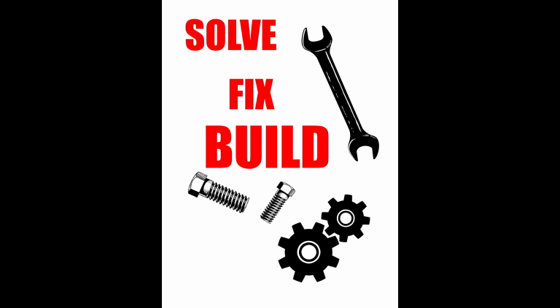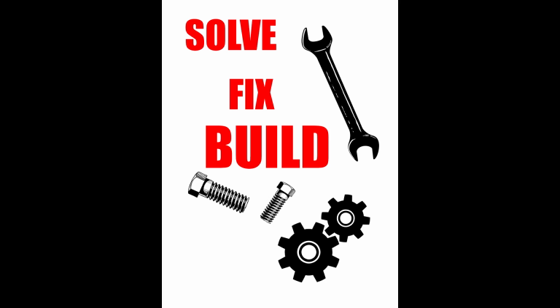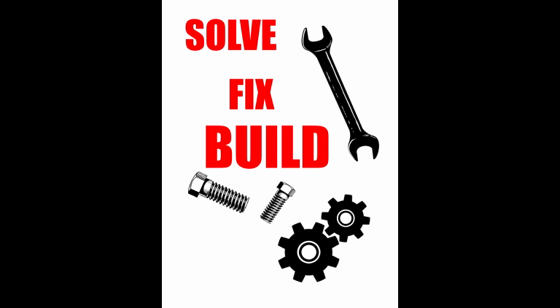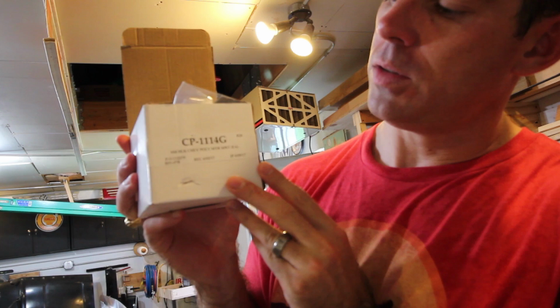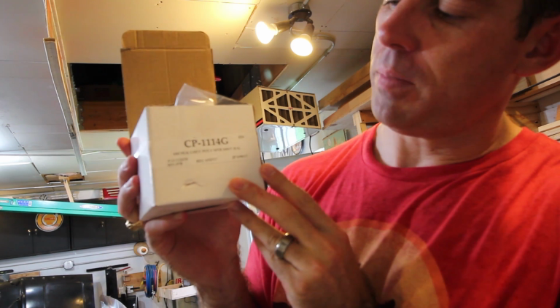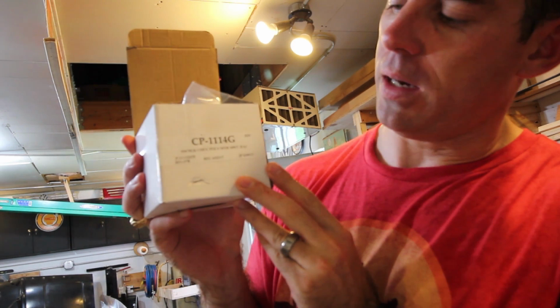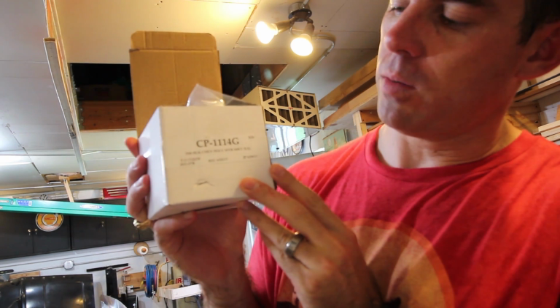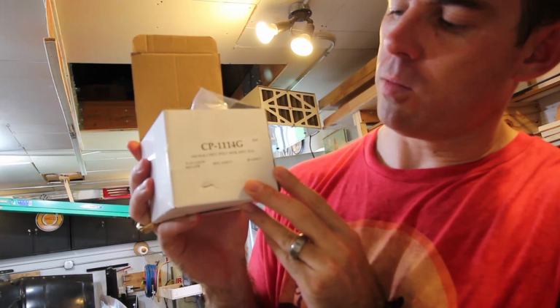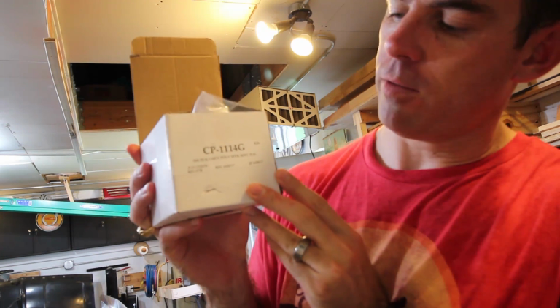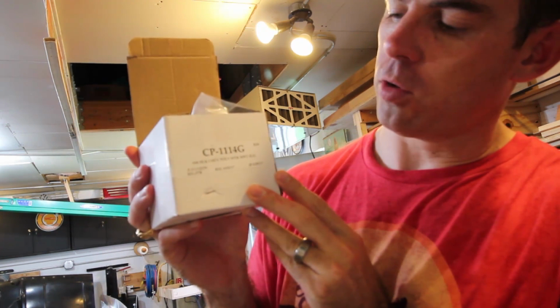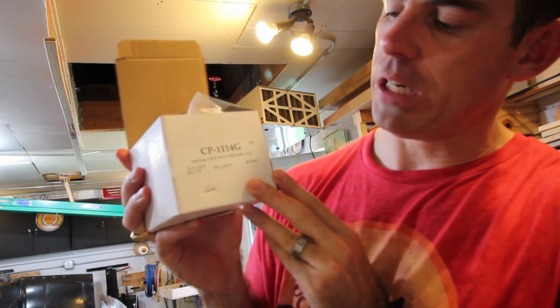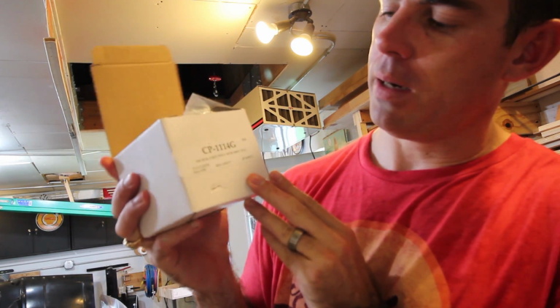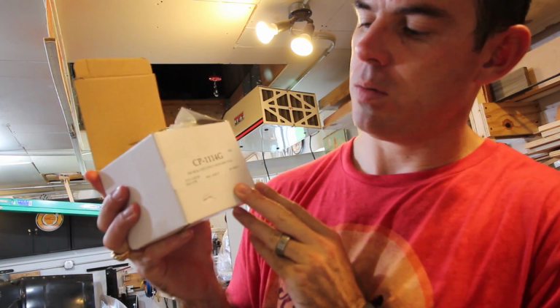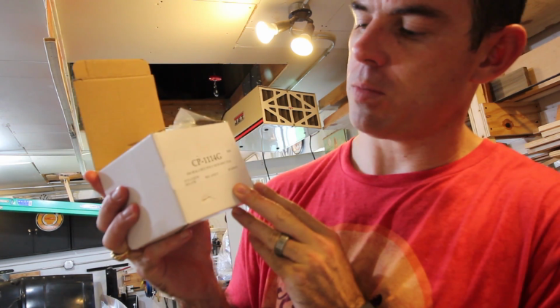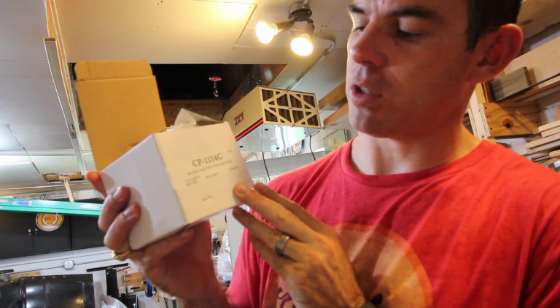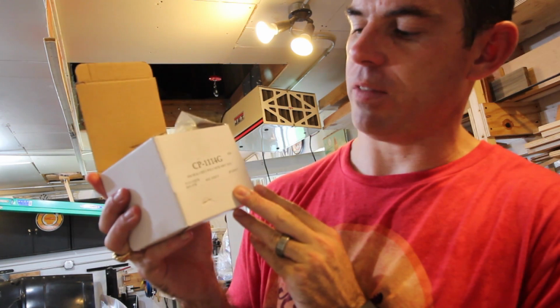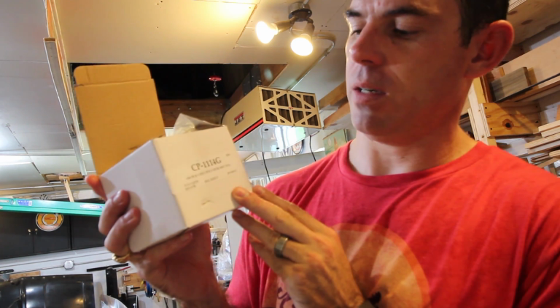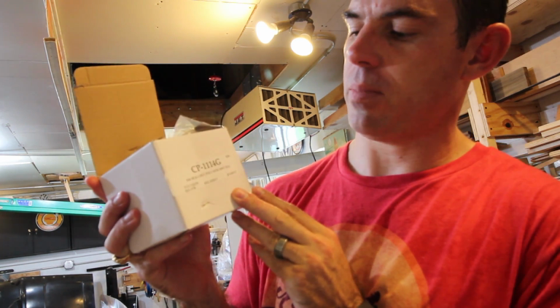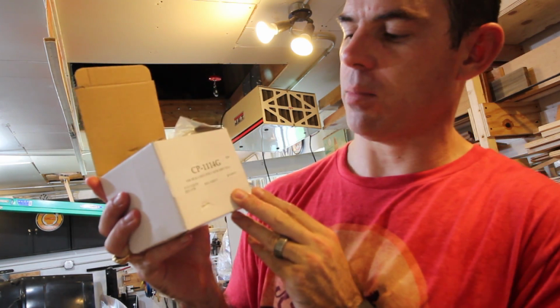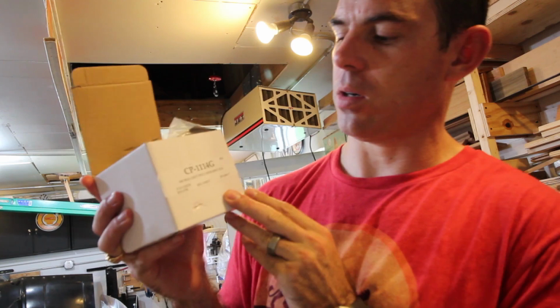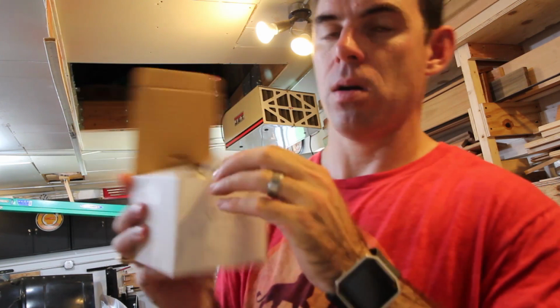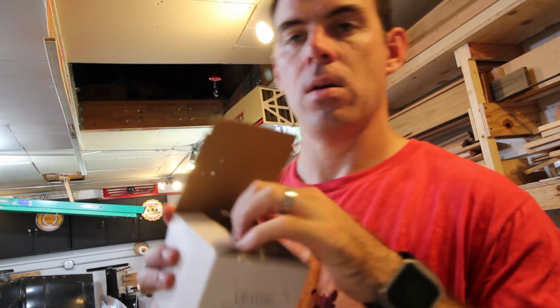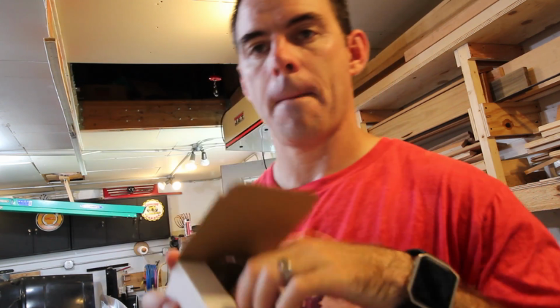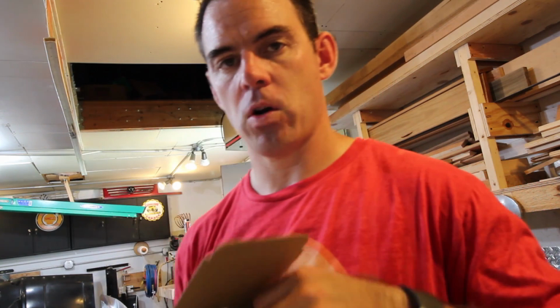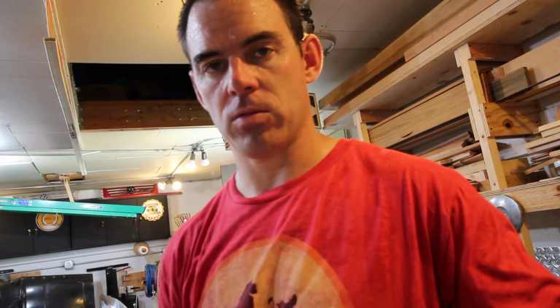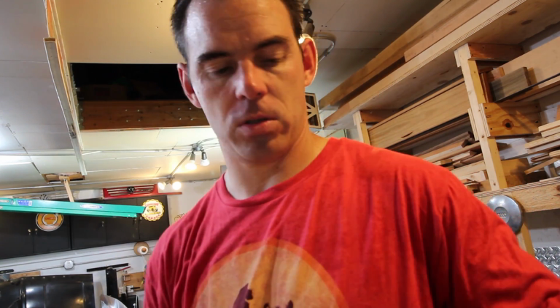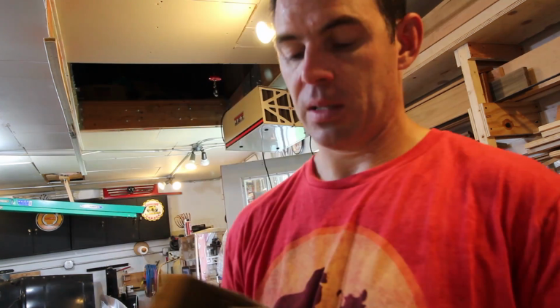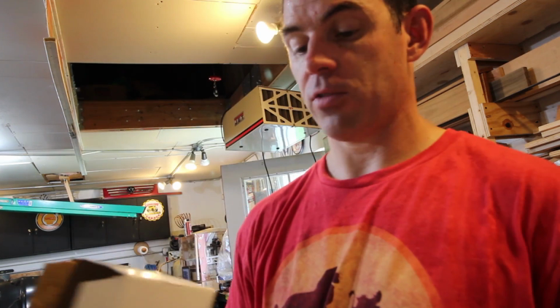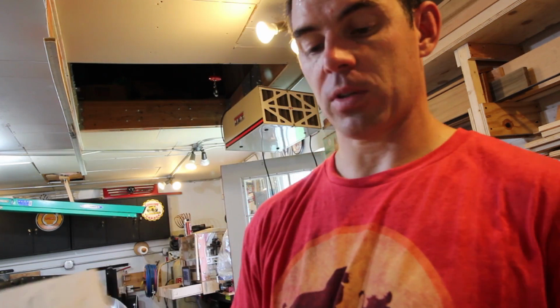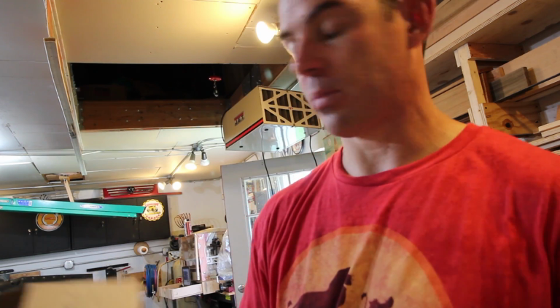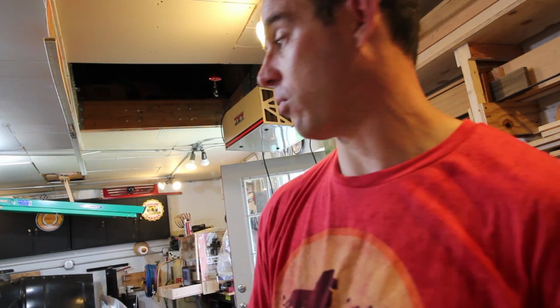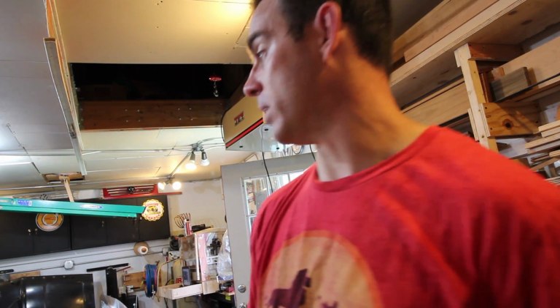CPE 111-14 G, small box heavy, polymer motor mounts. These are from Classic Performance.